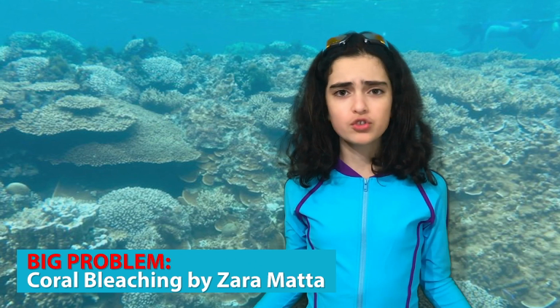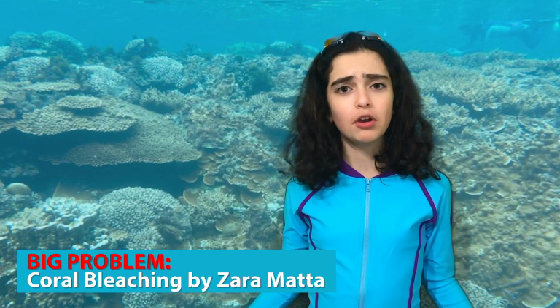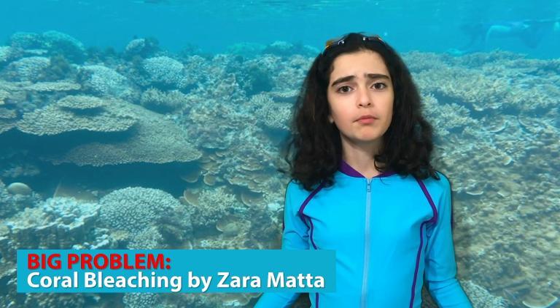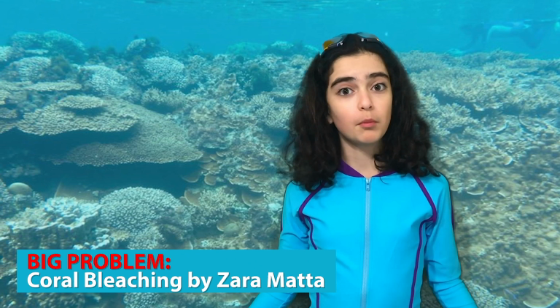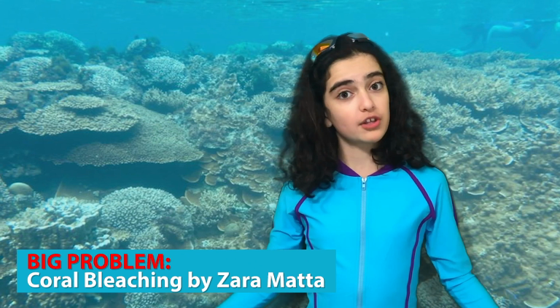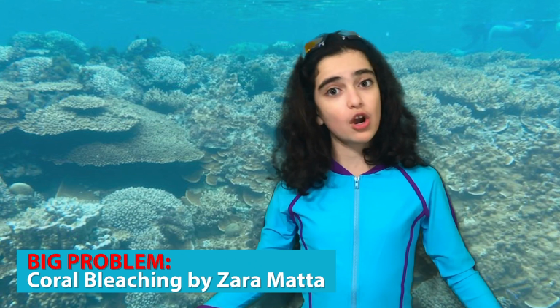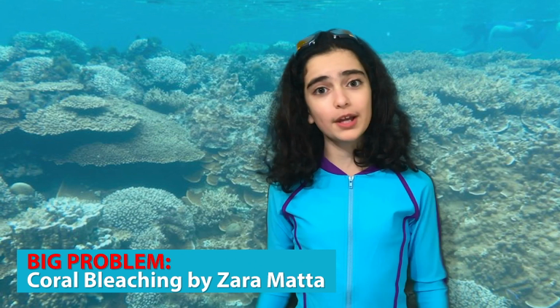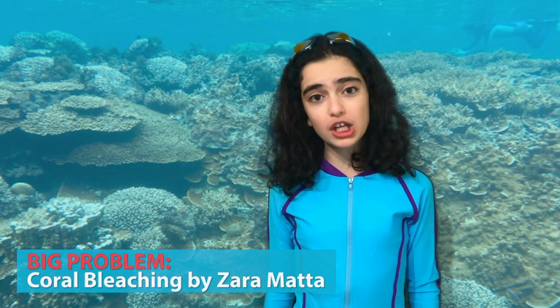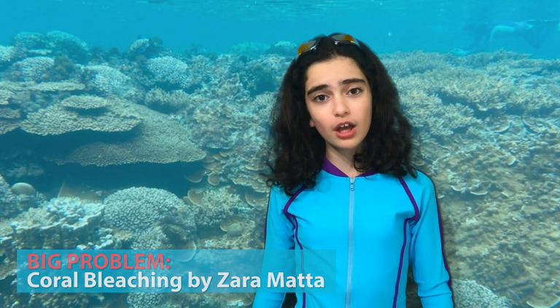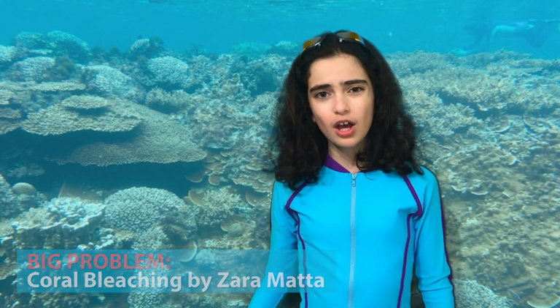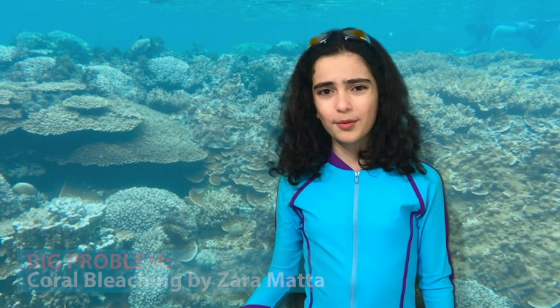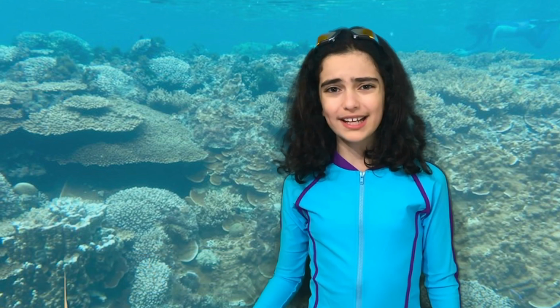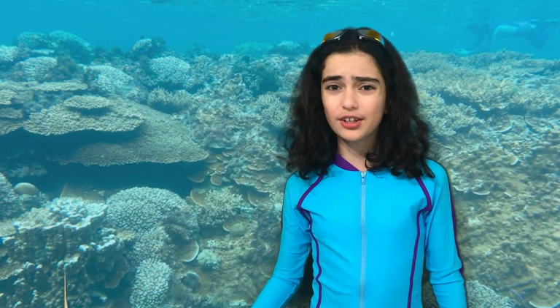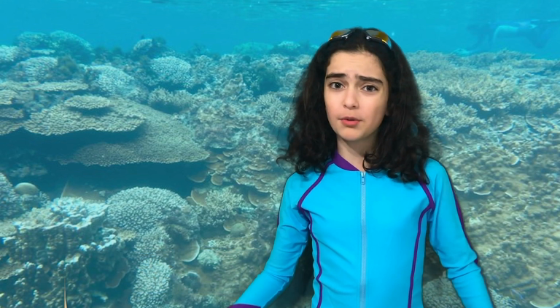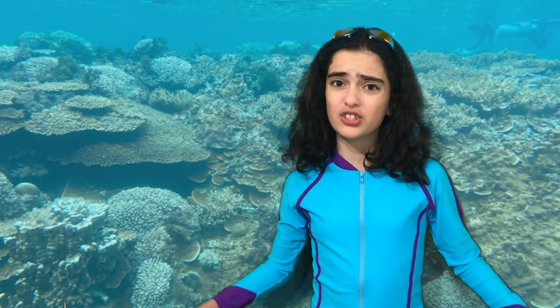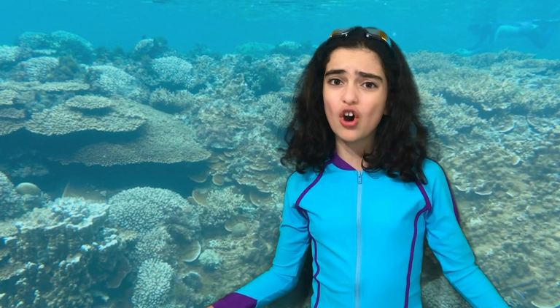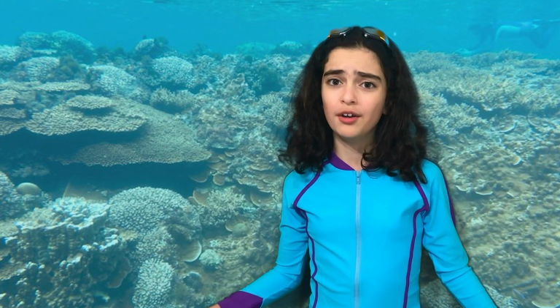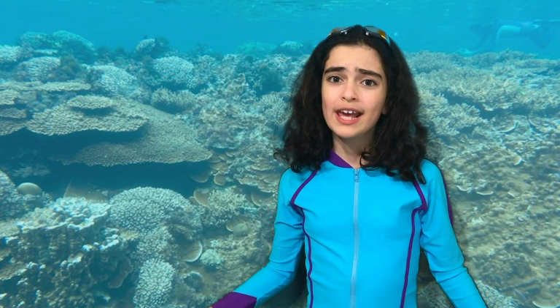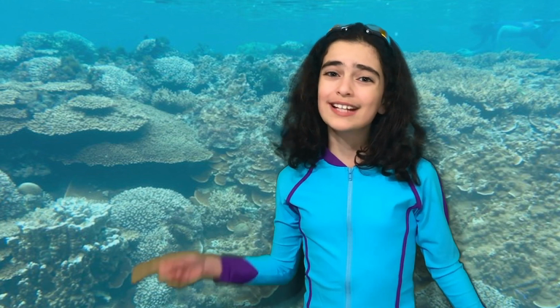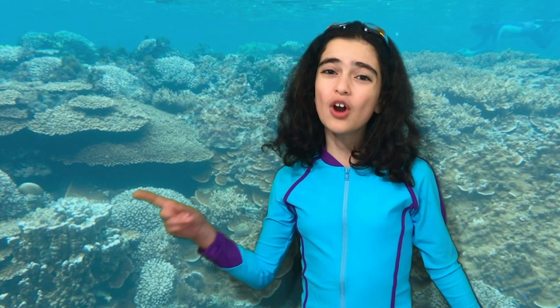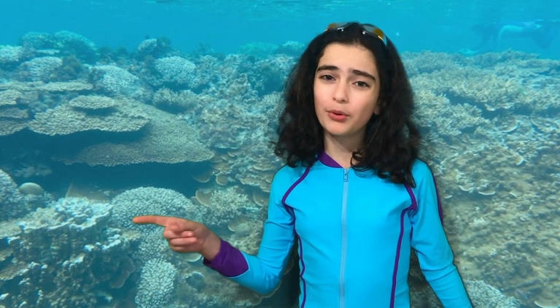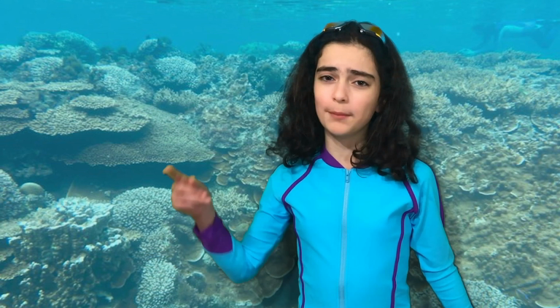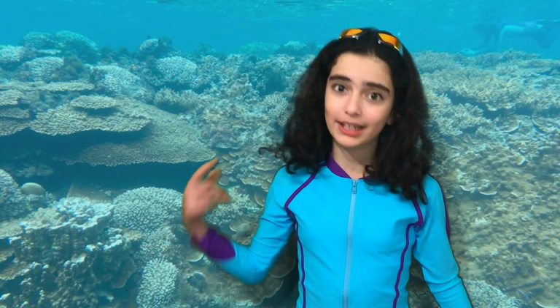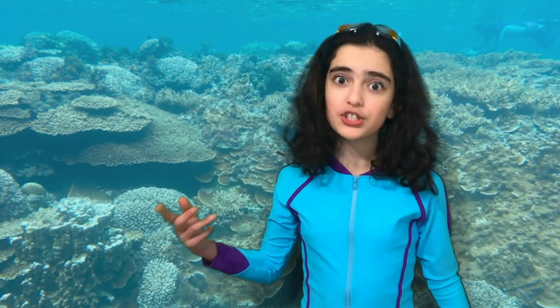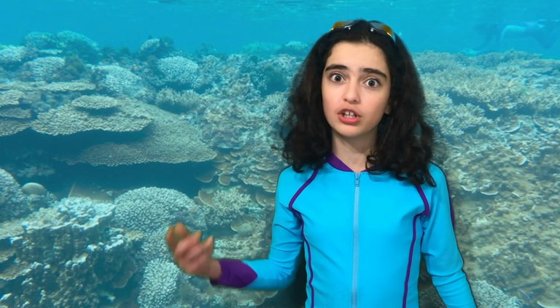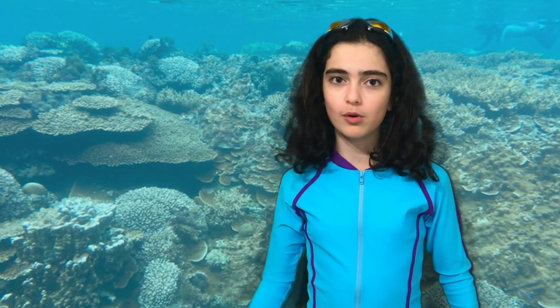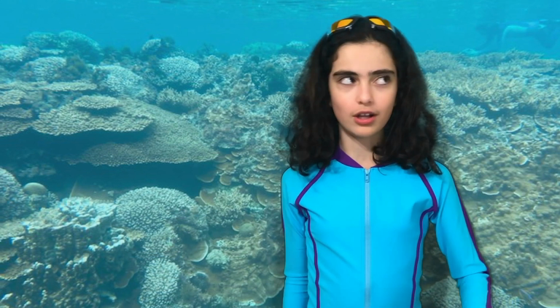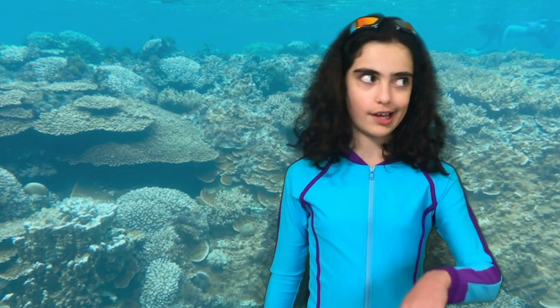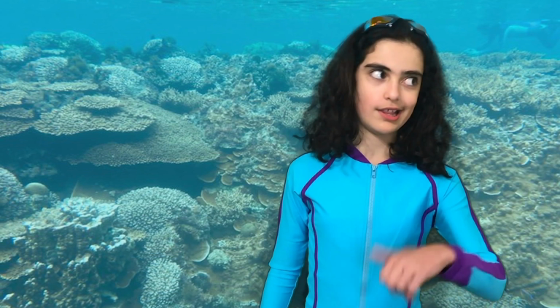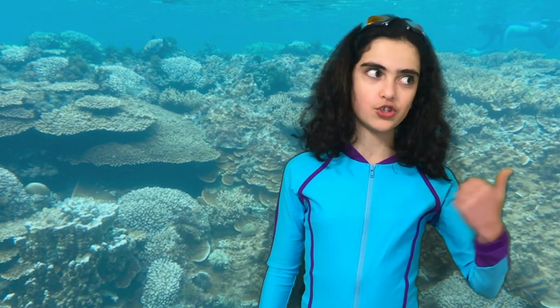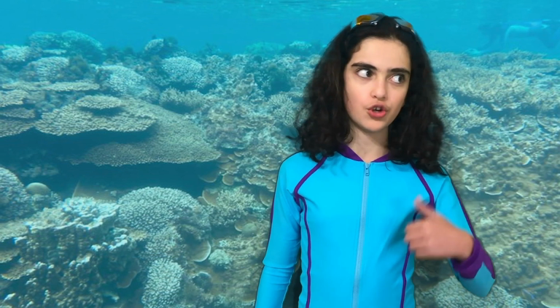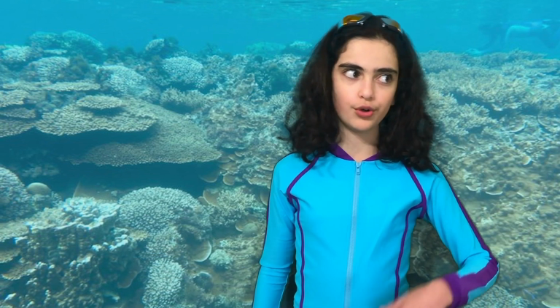So, what is coral bleaching? Well, I can tell you what it's not. It's not putting bleach in the water like this, dude.